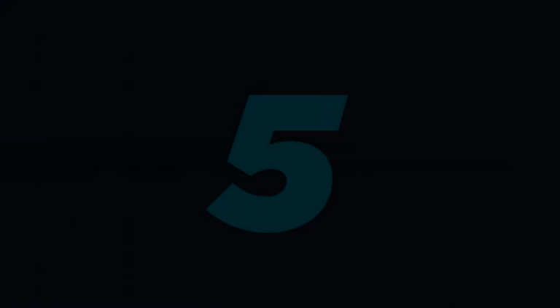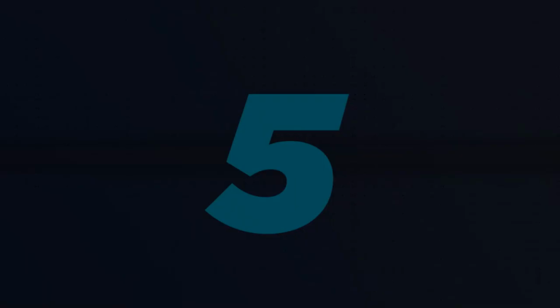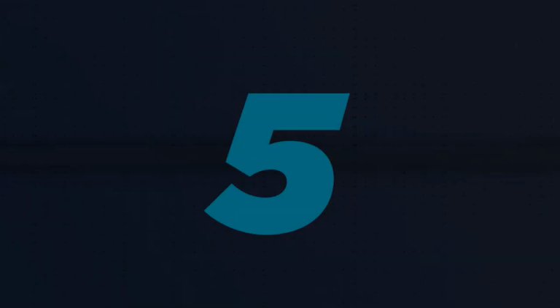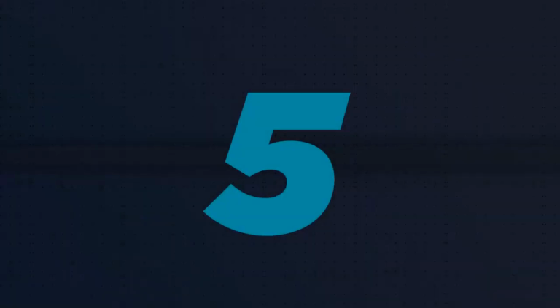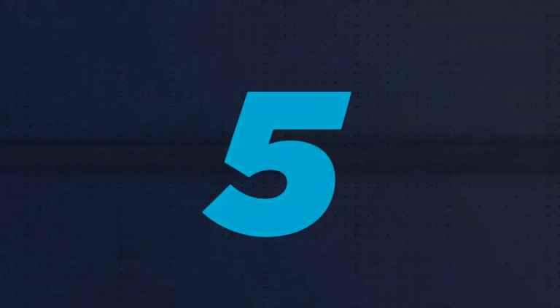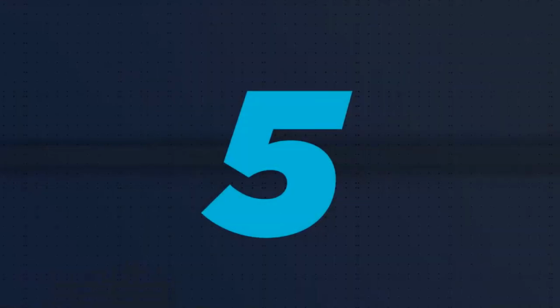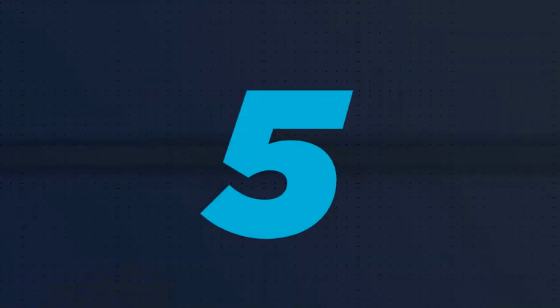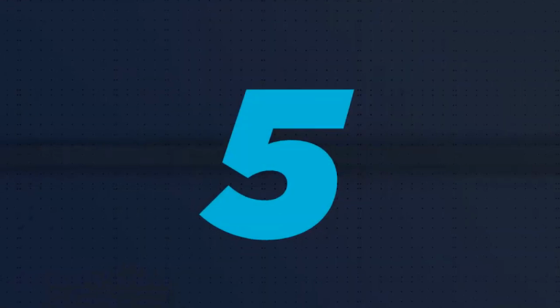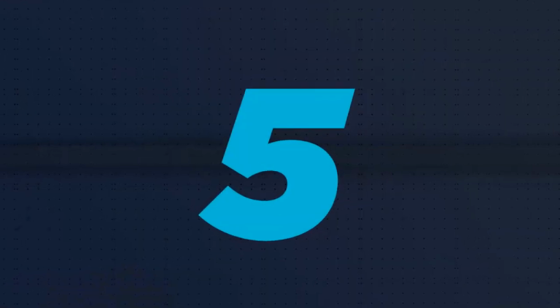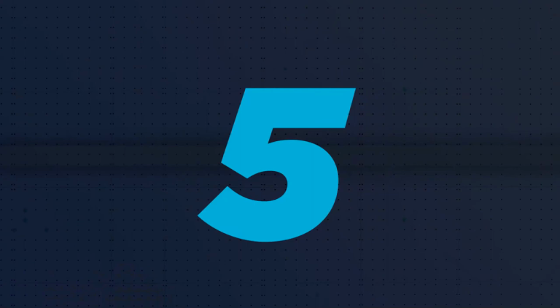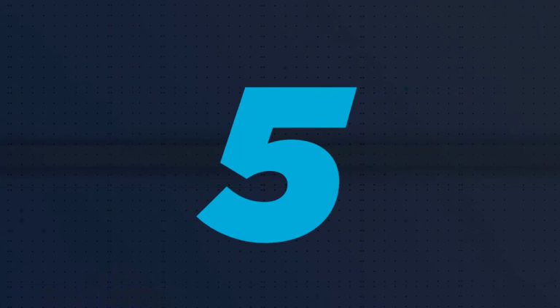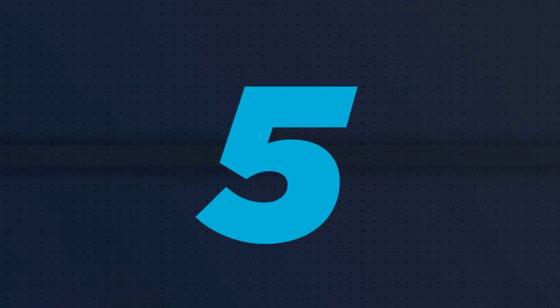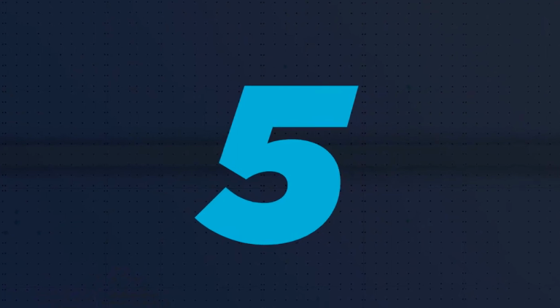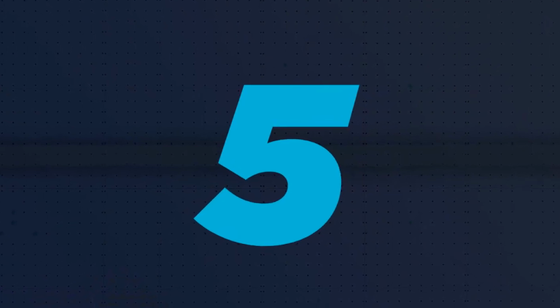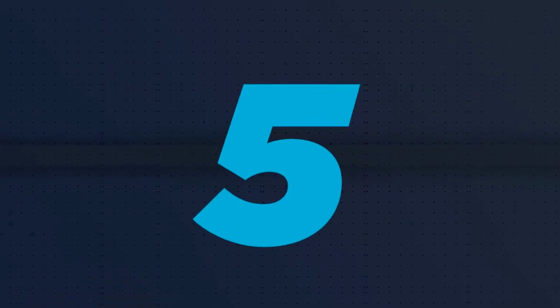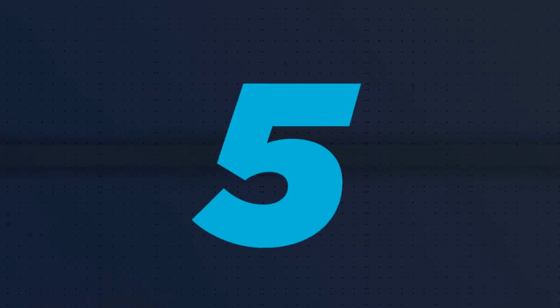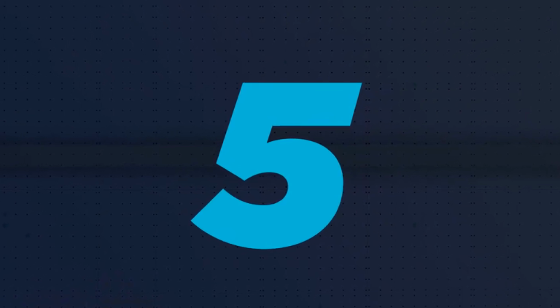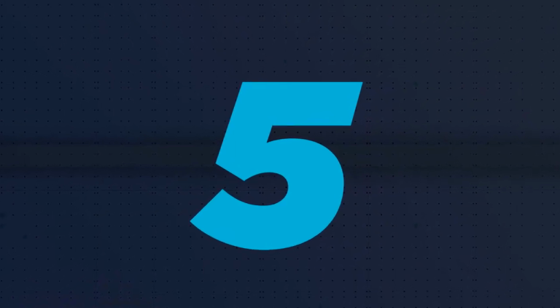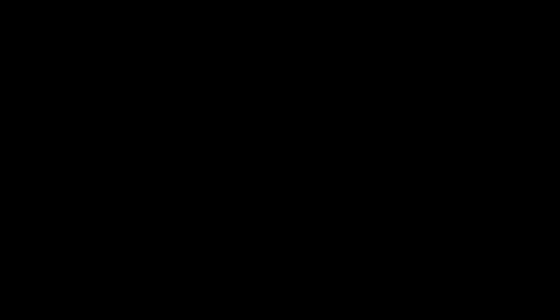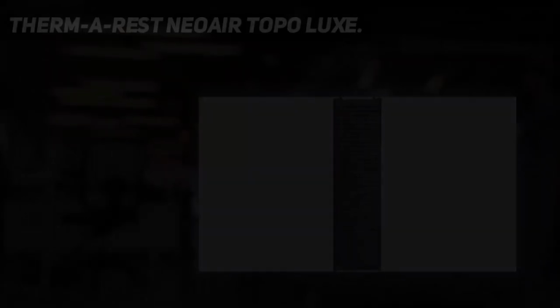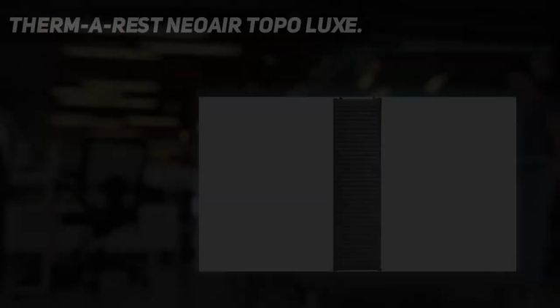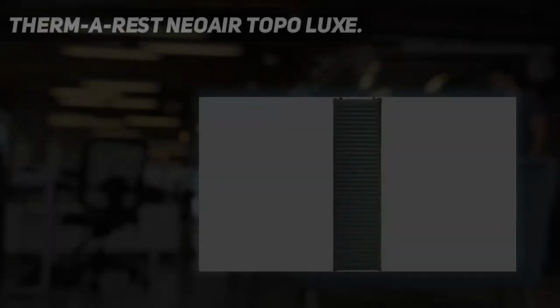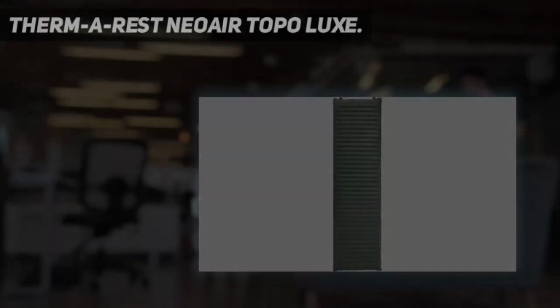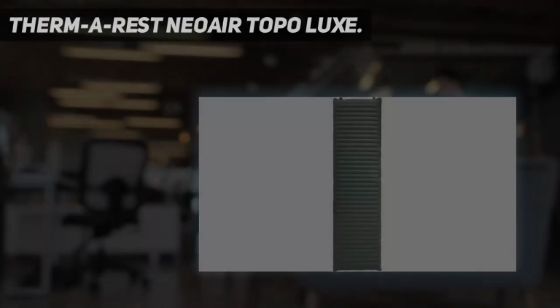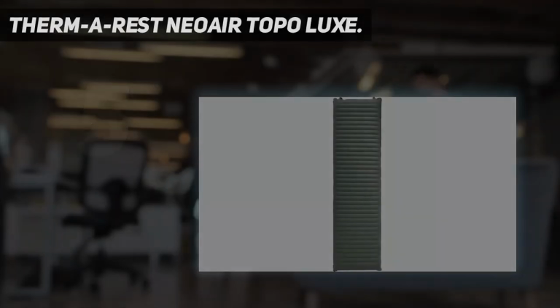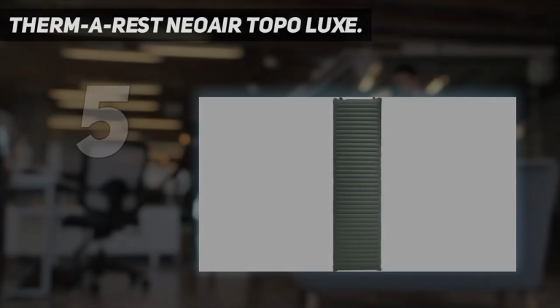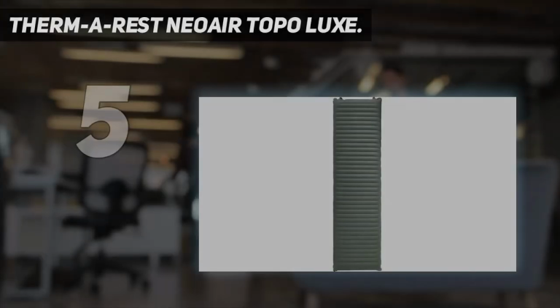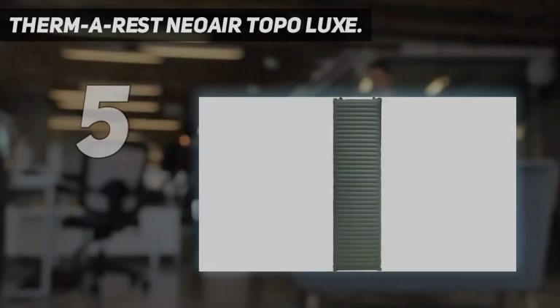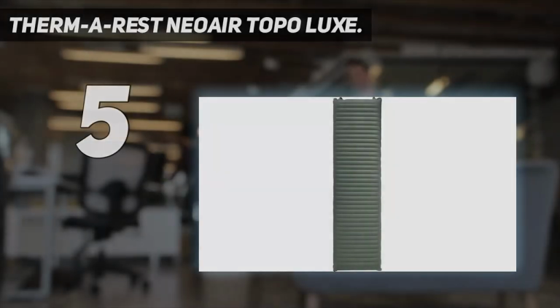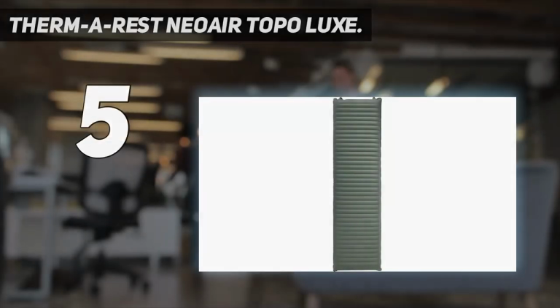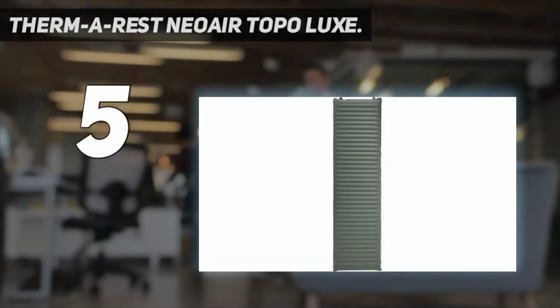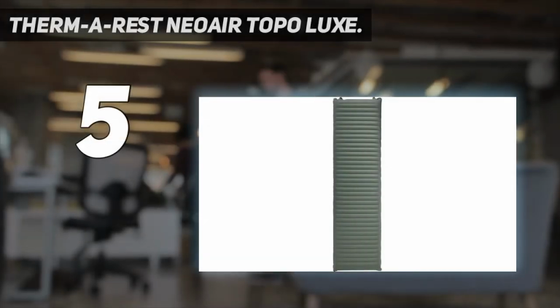Starting at number 5: the Thermarest NeoAir Topo Luxe.